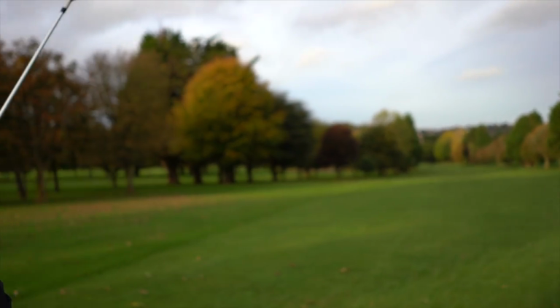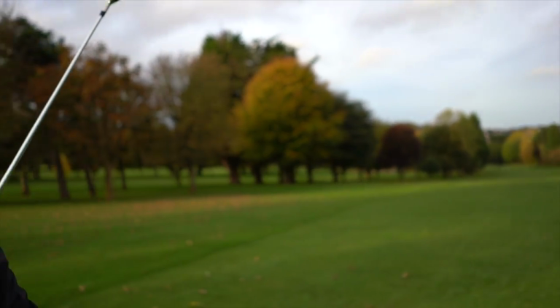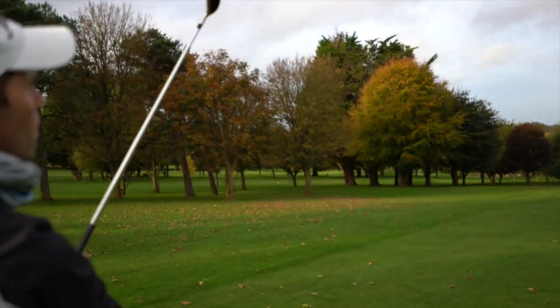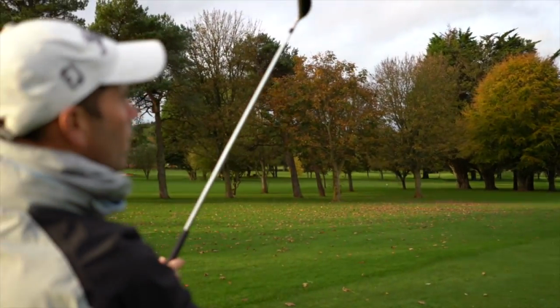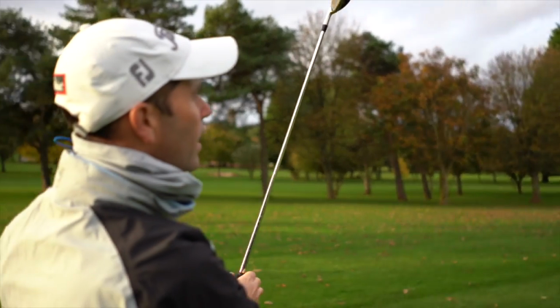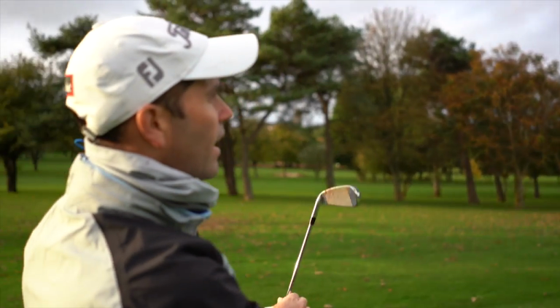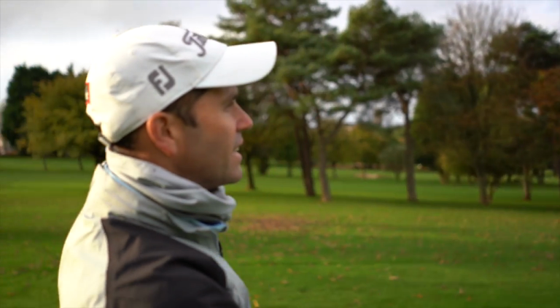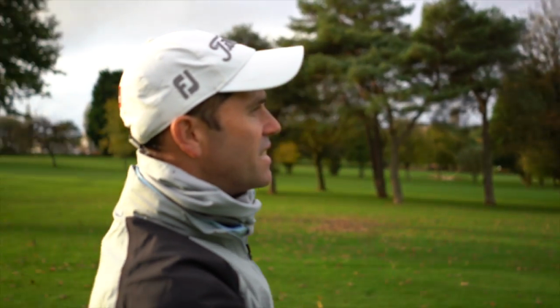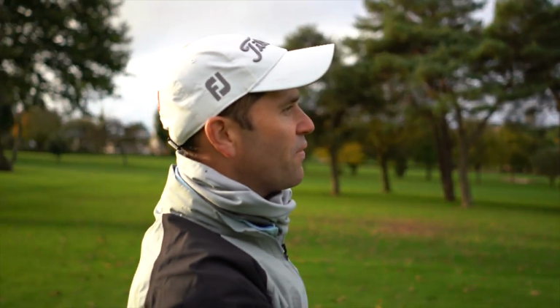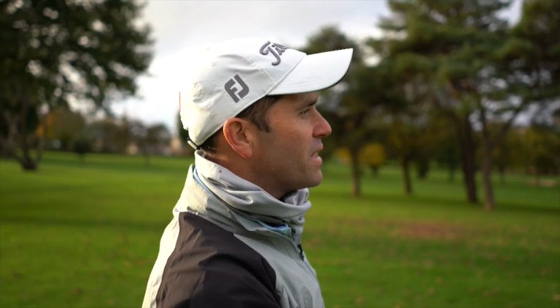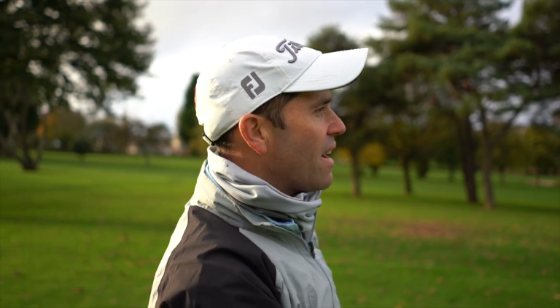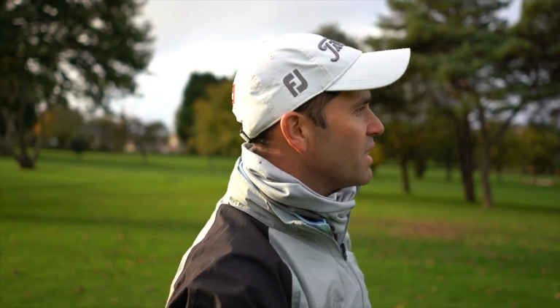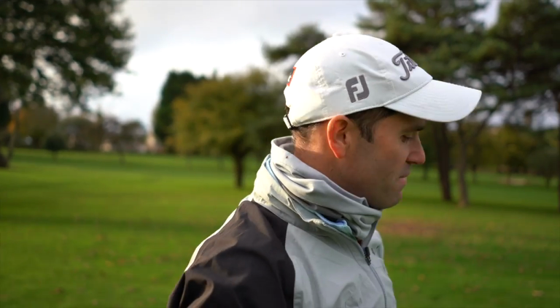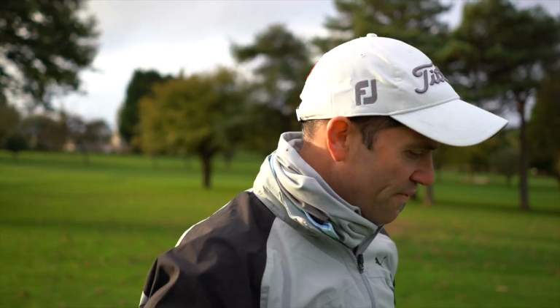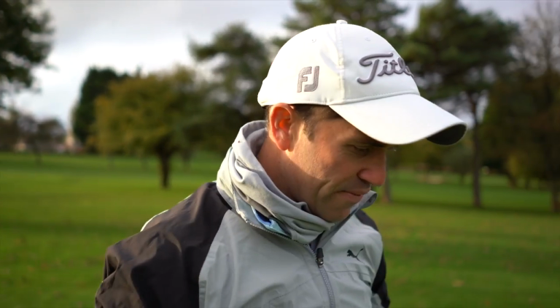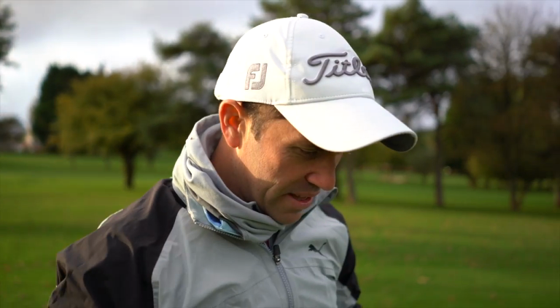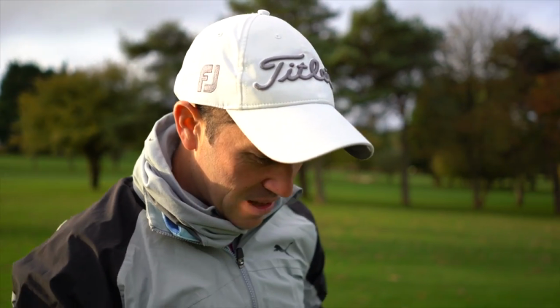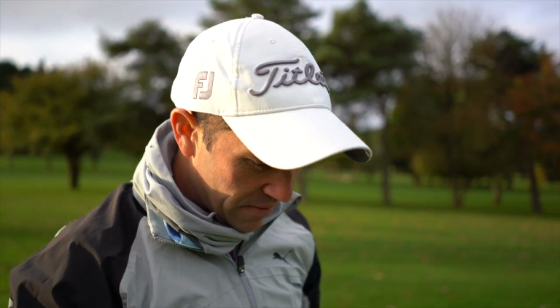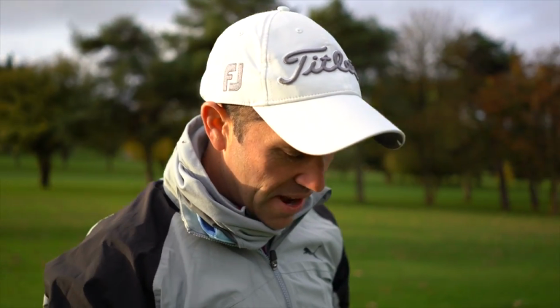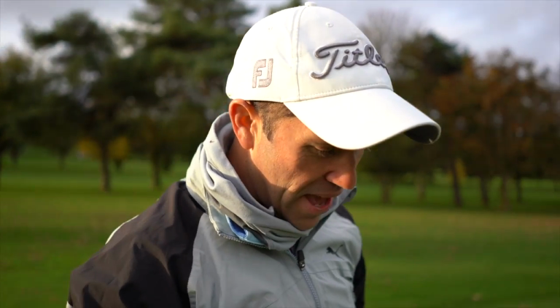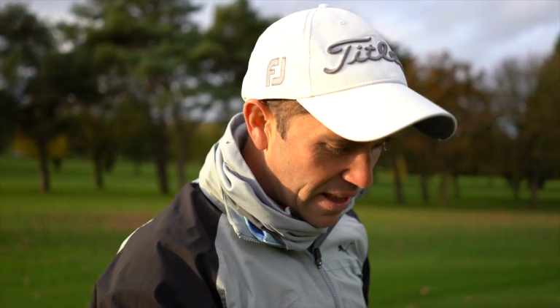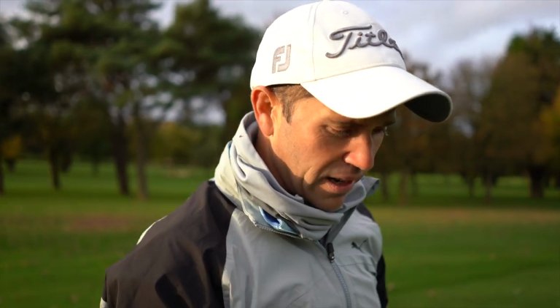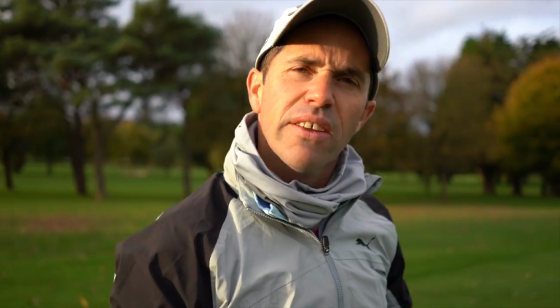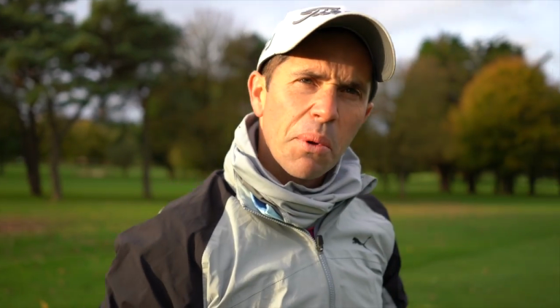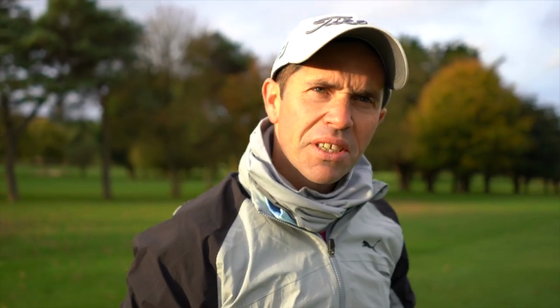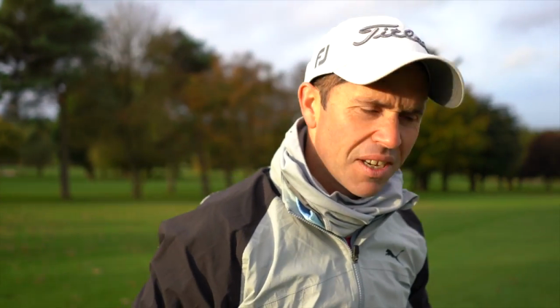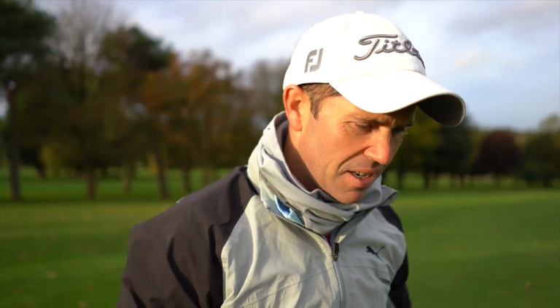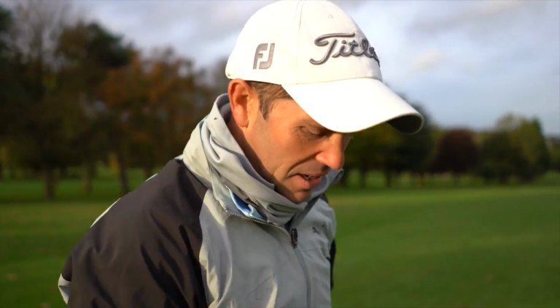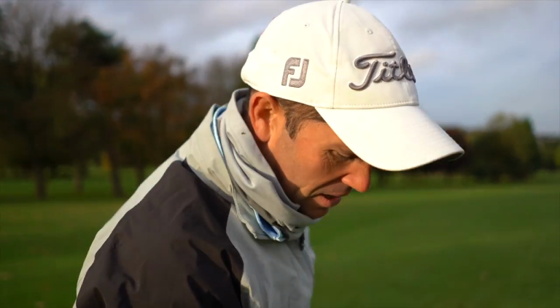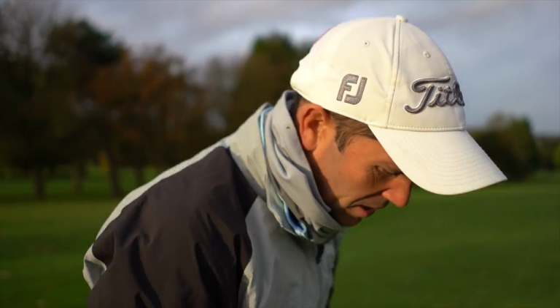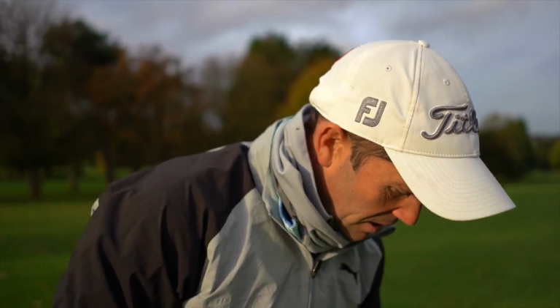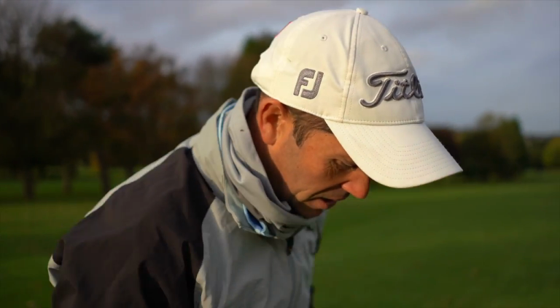What do you think of that? You've never hit these, have you? It's a different sound, isn't it? I've never, ever hit these. I've never hit anything like this, to be honest. That's a six iron that we're starting off with.